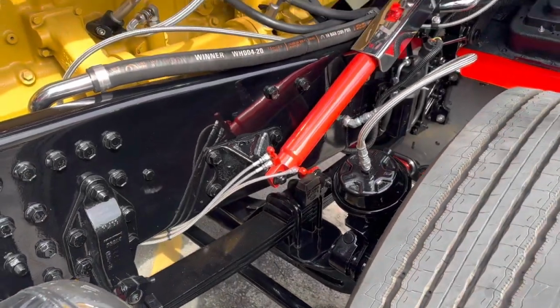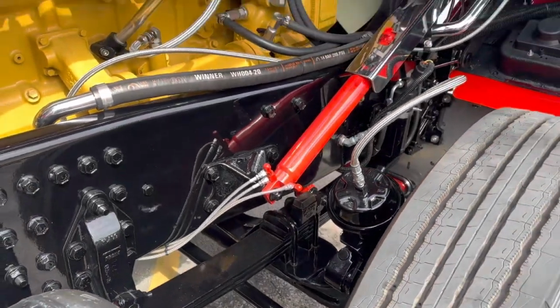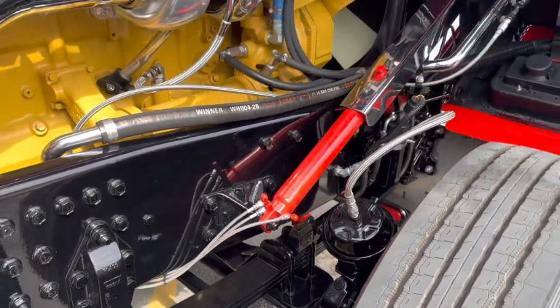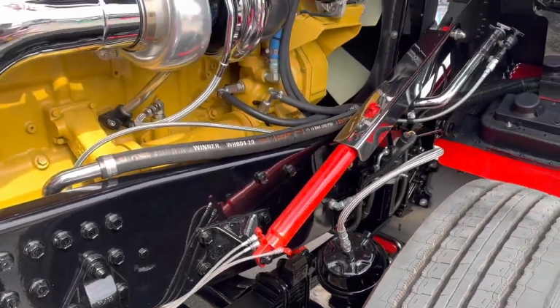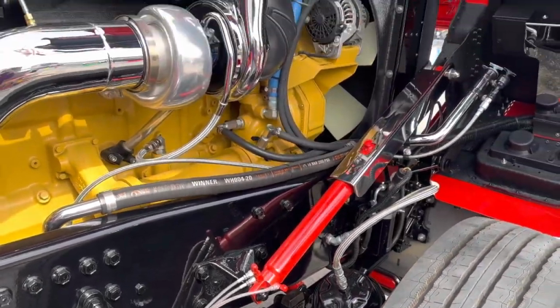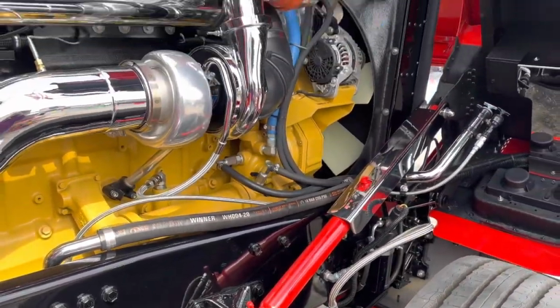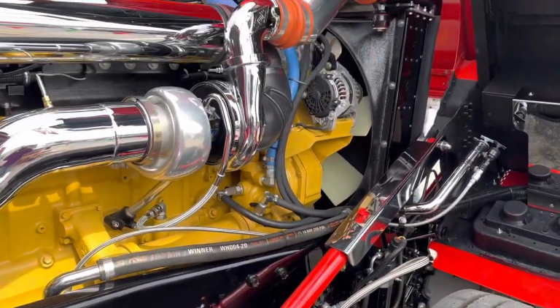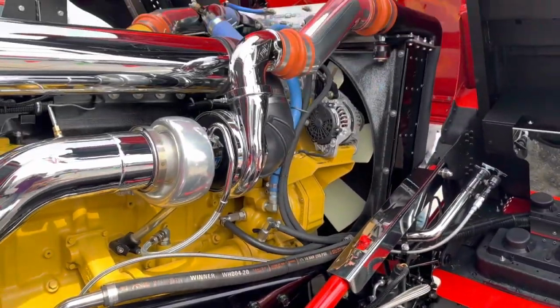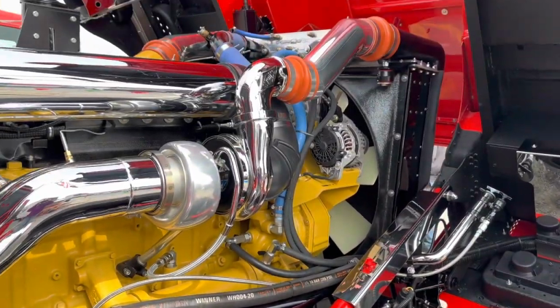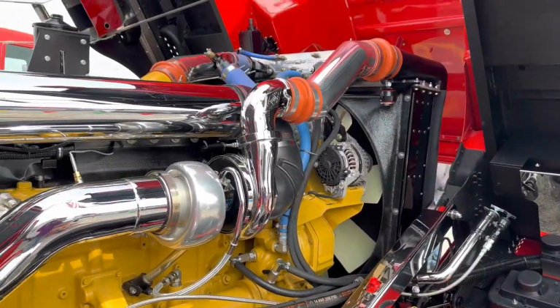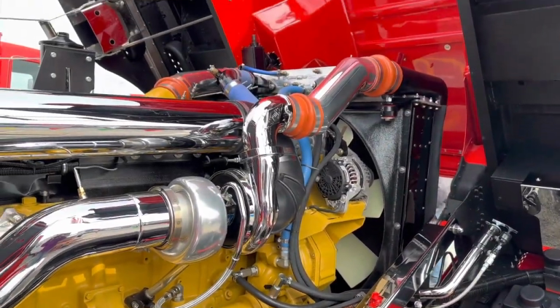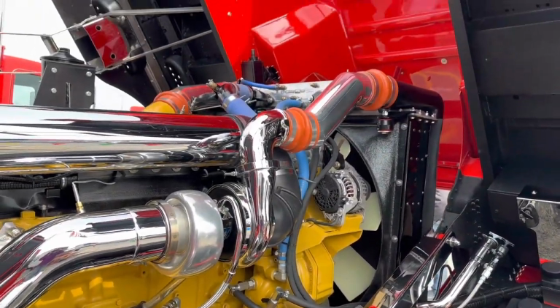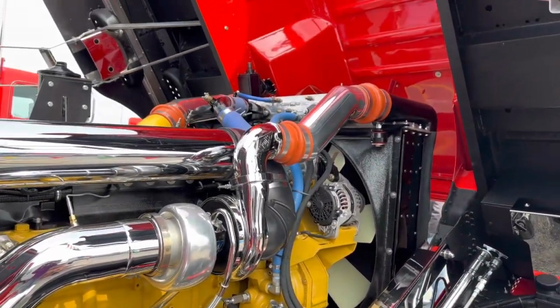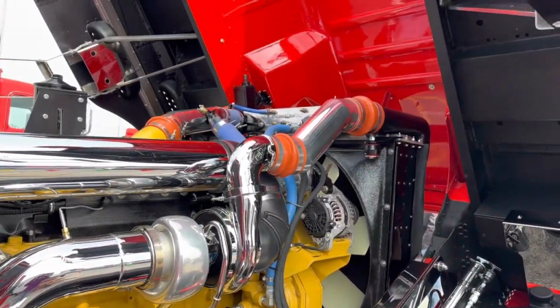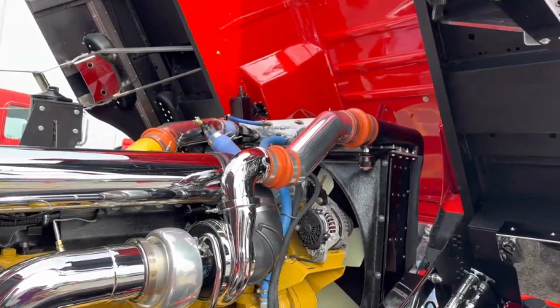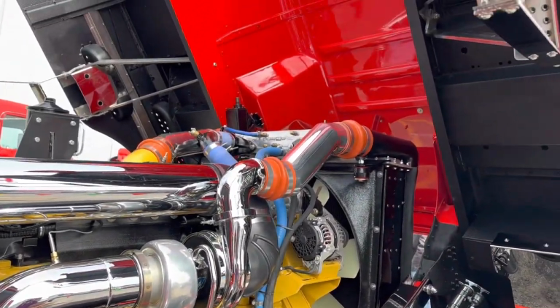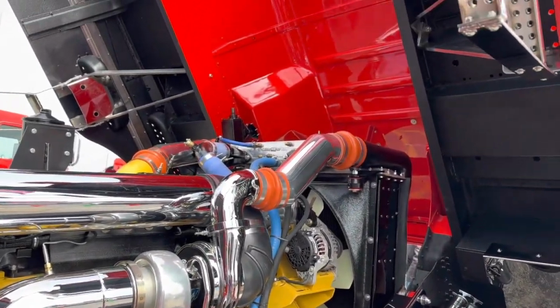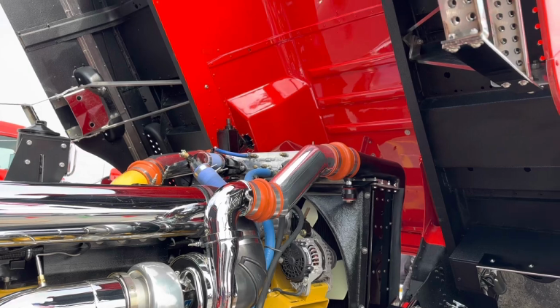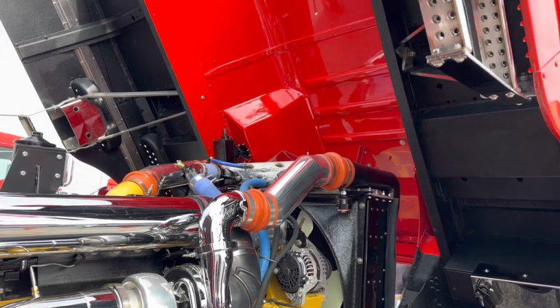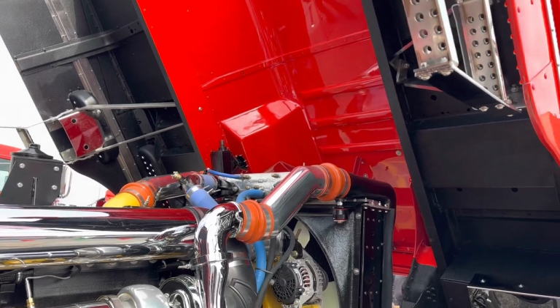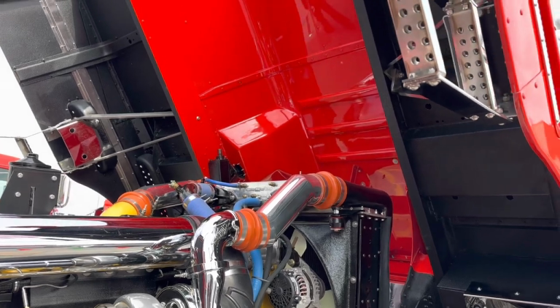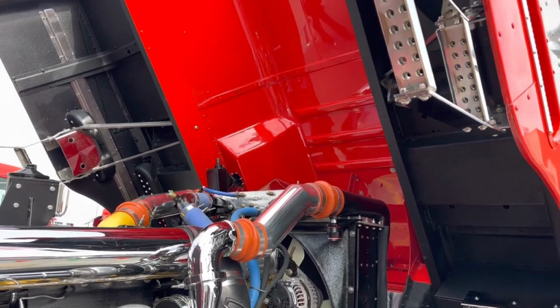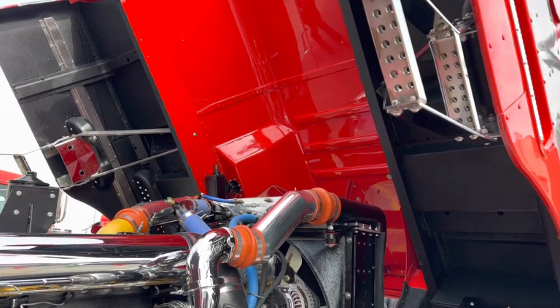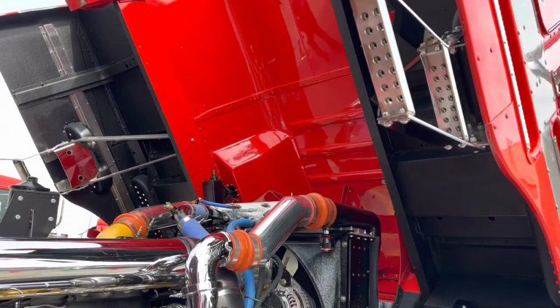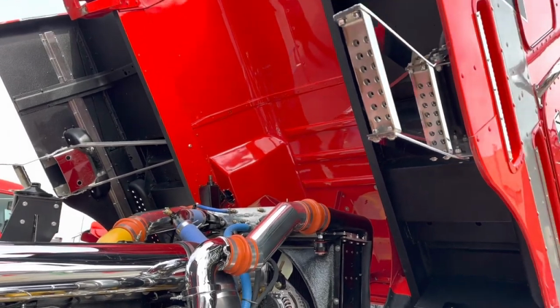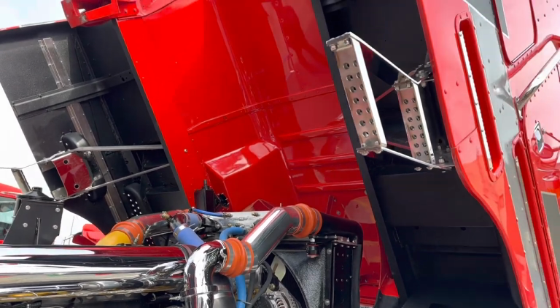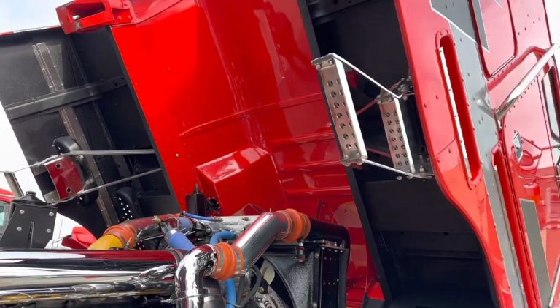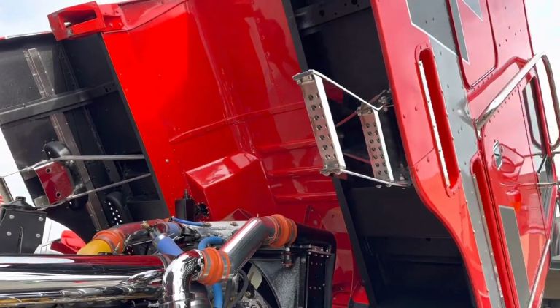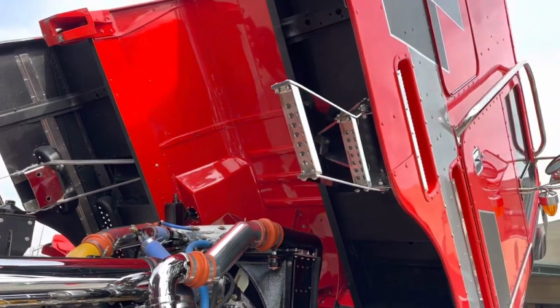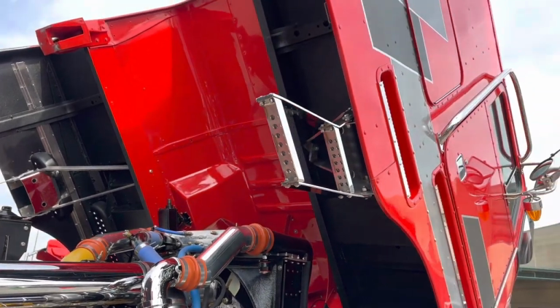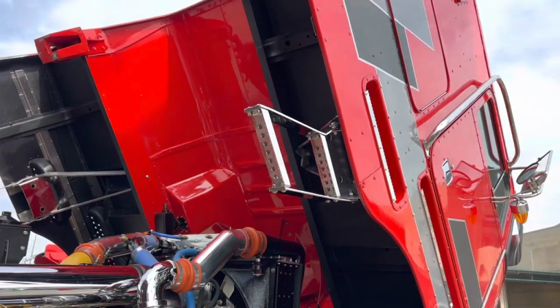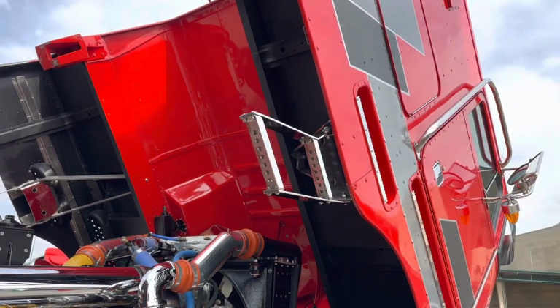What categories or classes did you enter? Engine, interior, and limited mileage bobtail. And best of show.